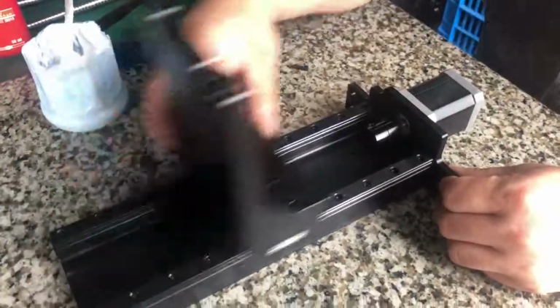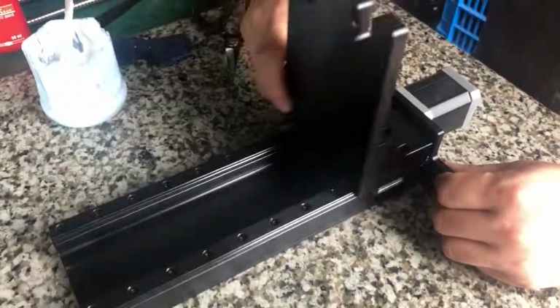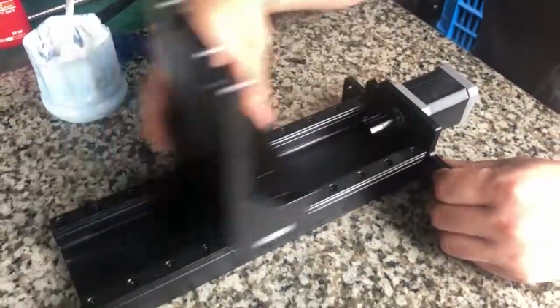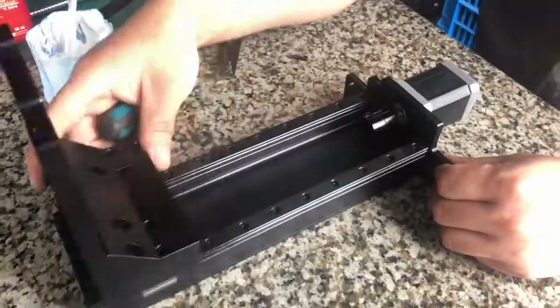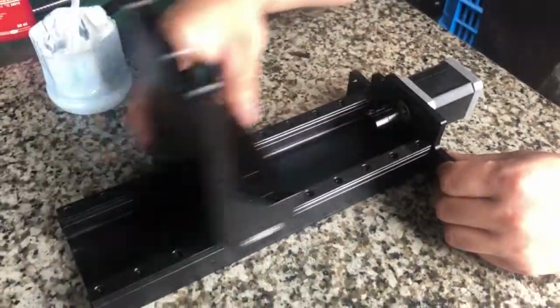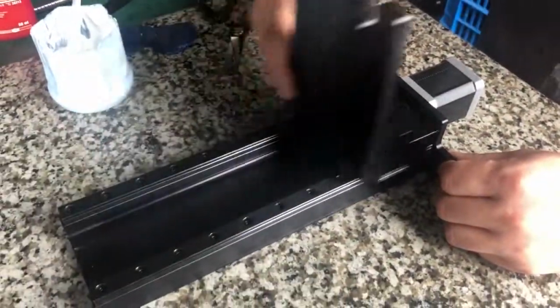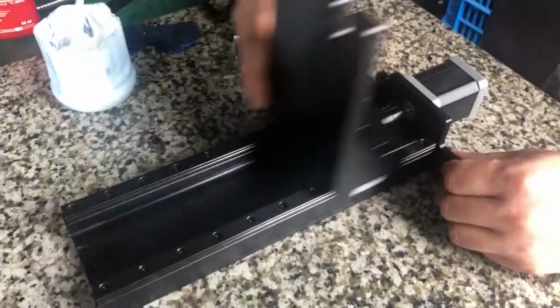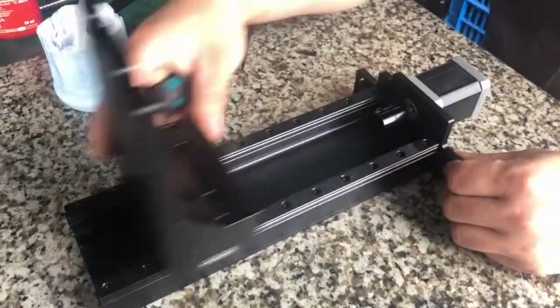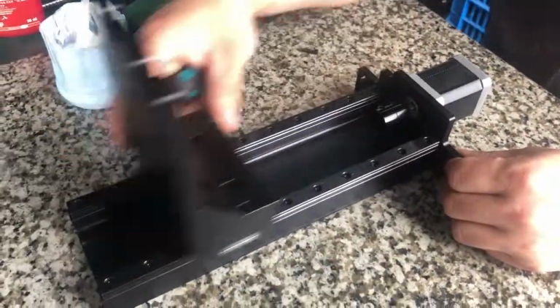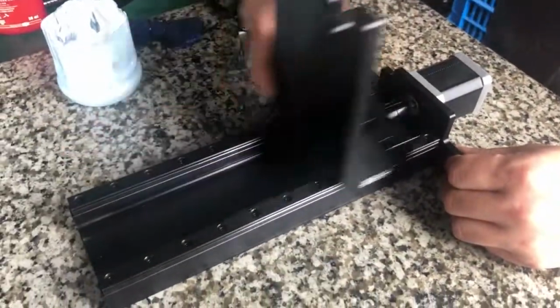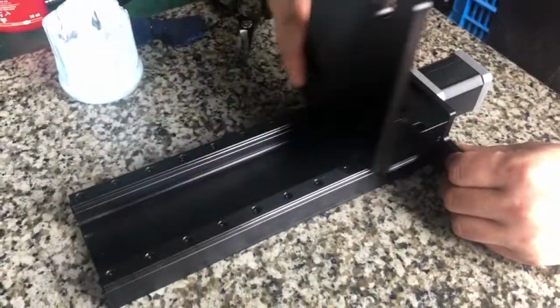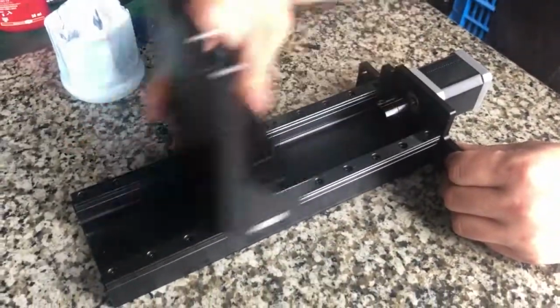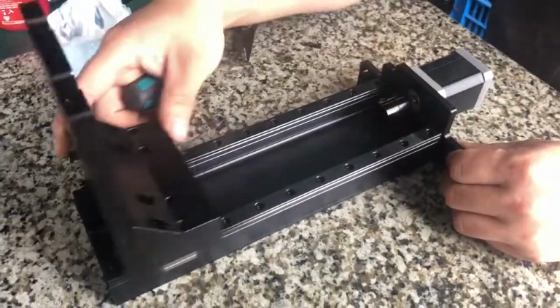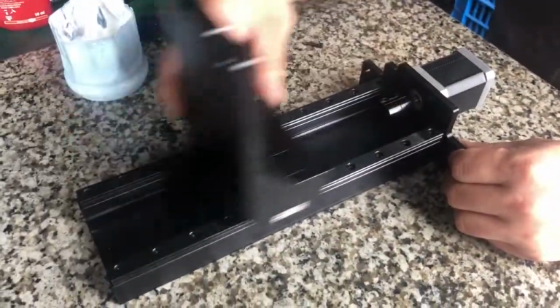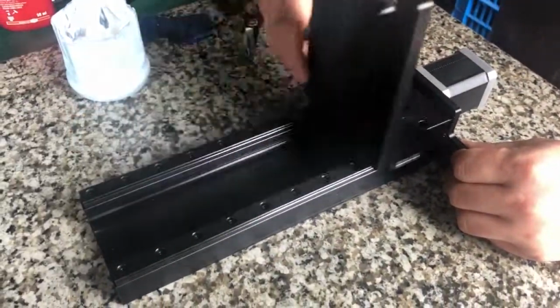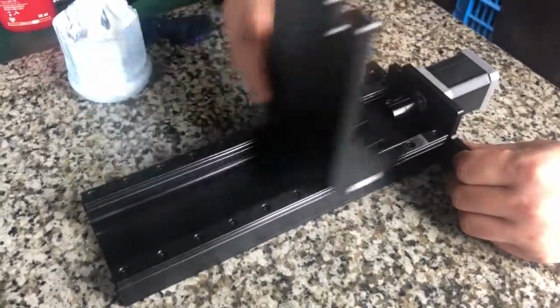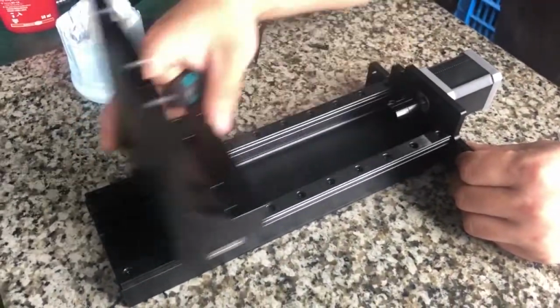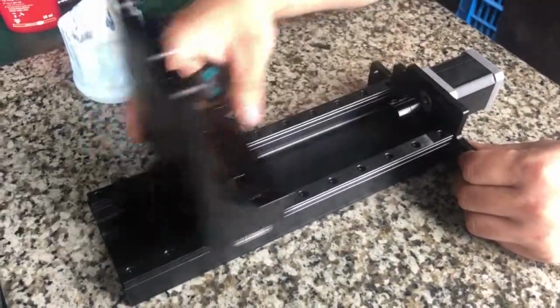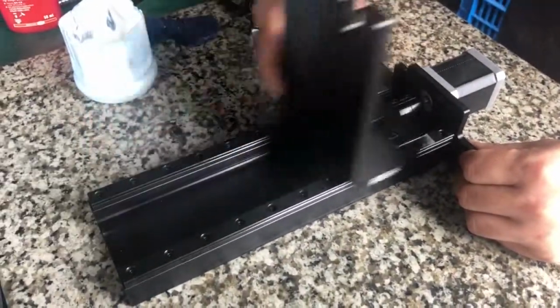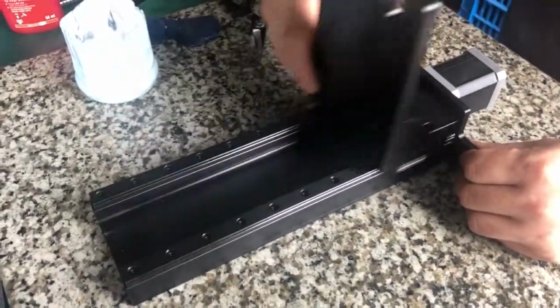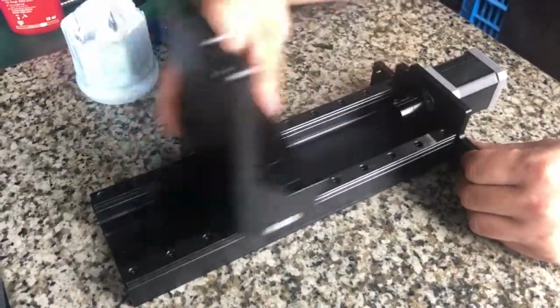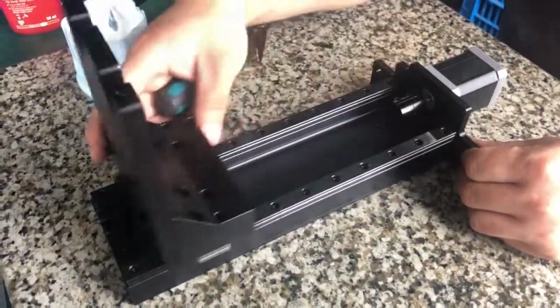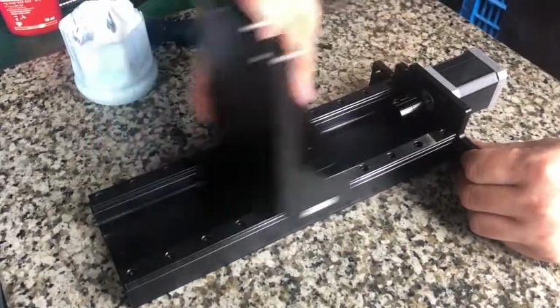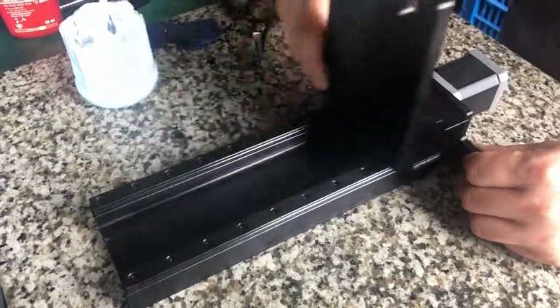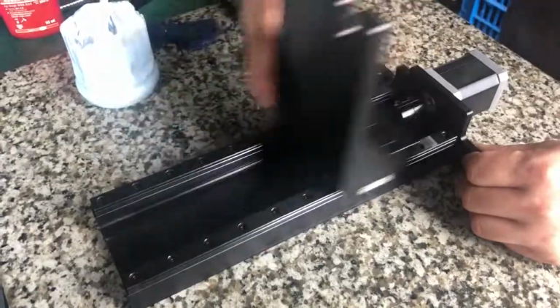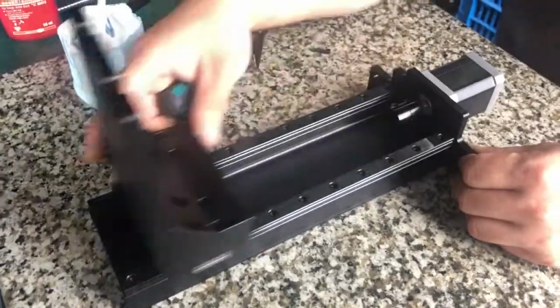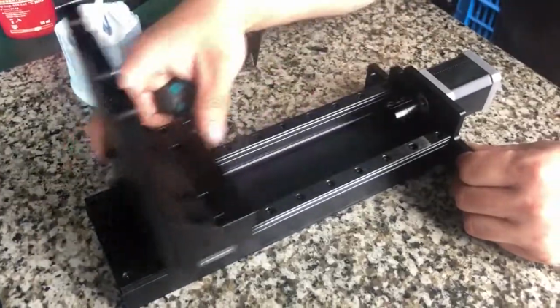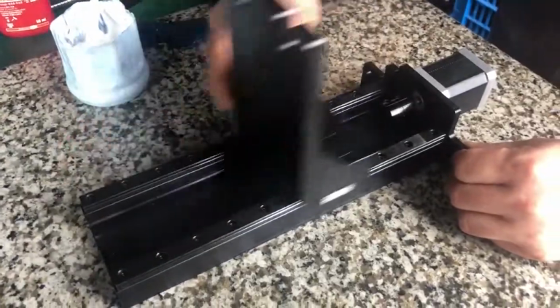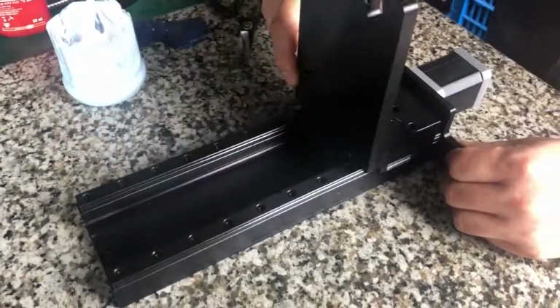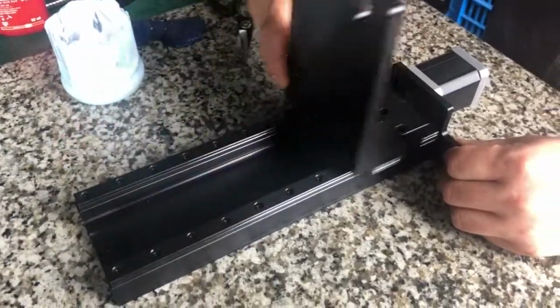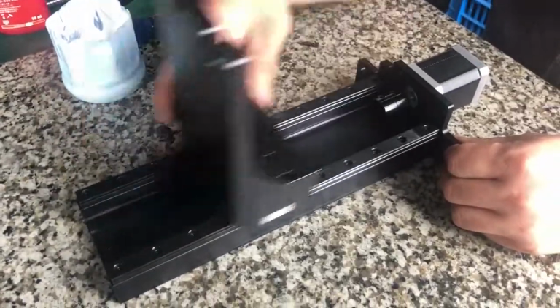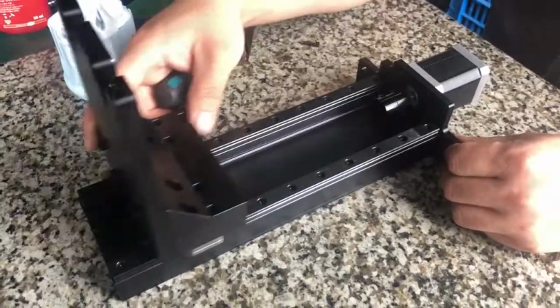All right, so the Z-axis is very smooth now. Thank you for watching.